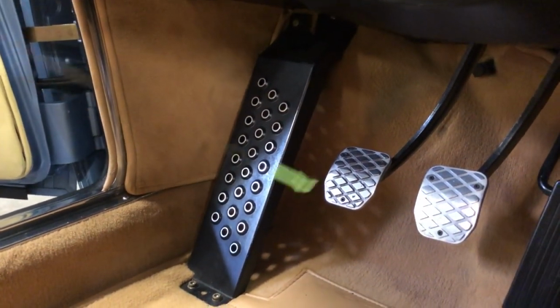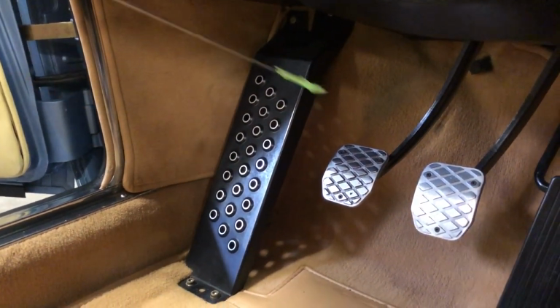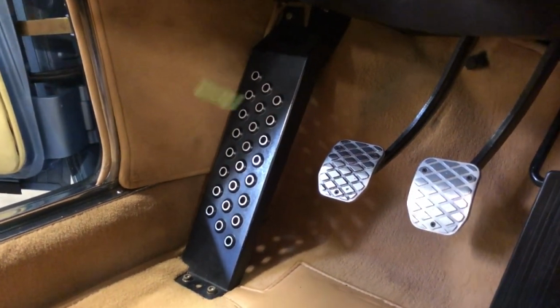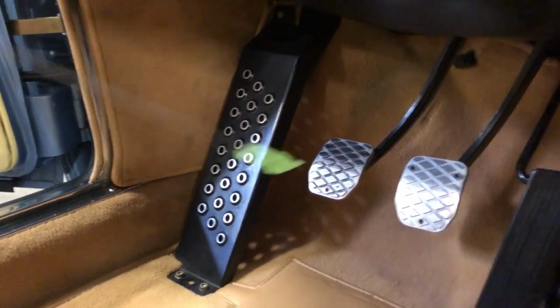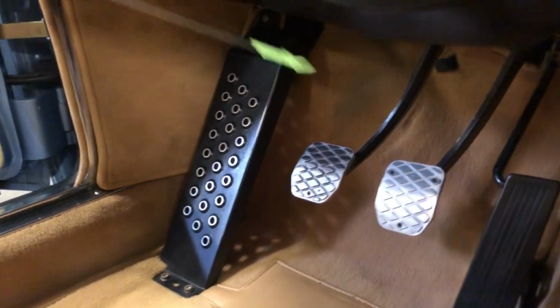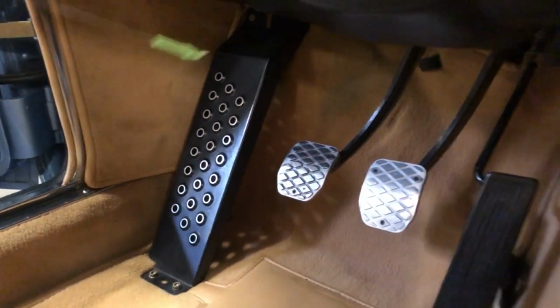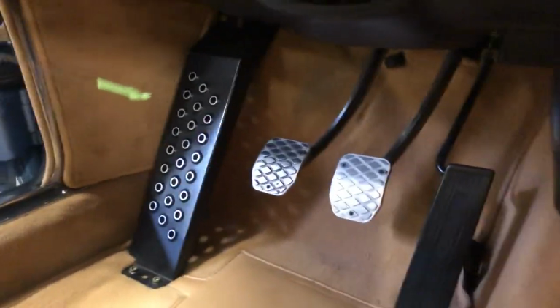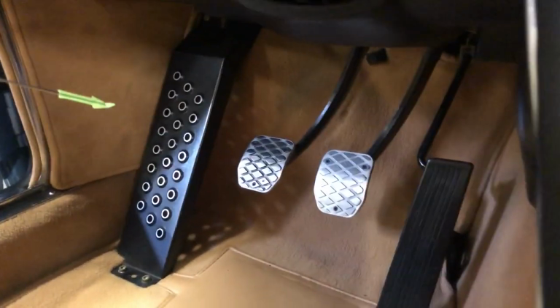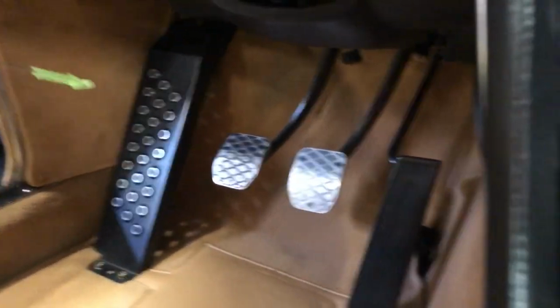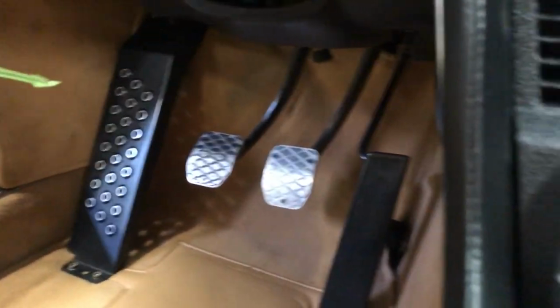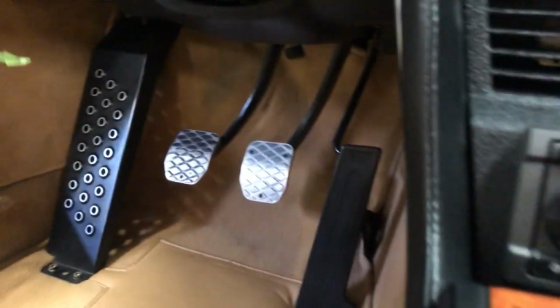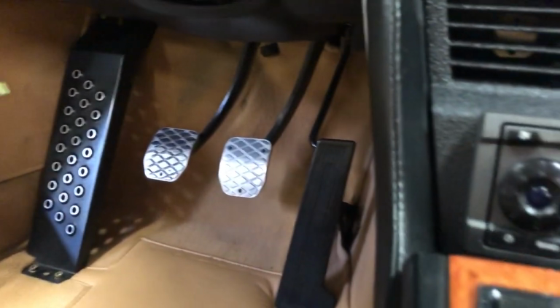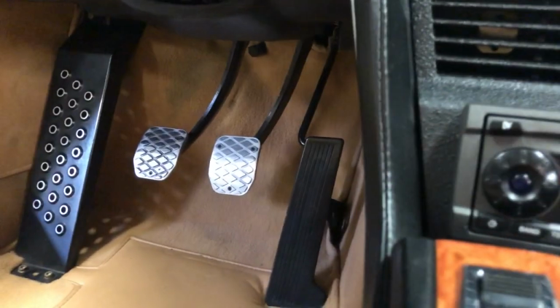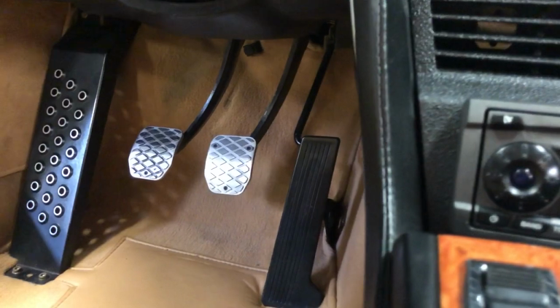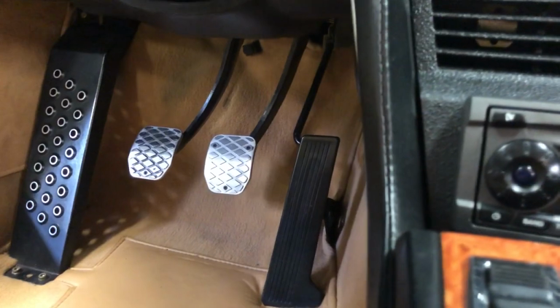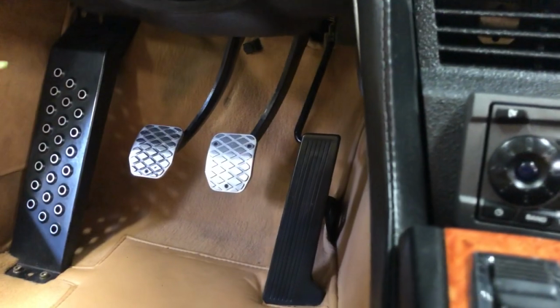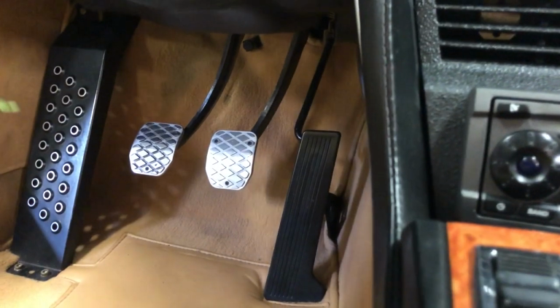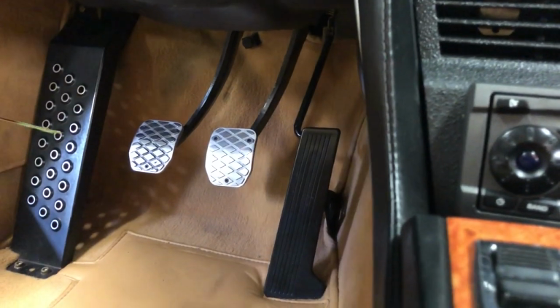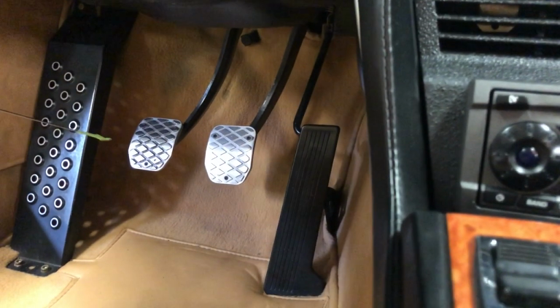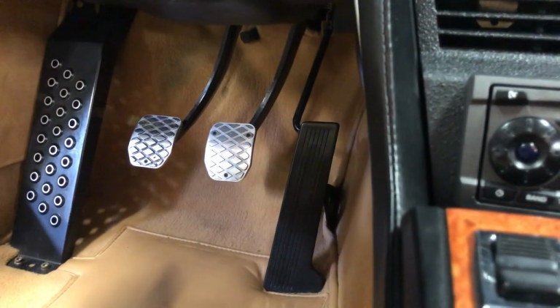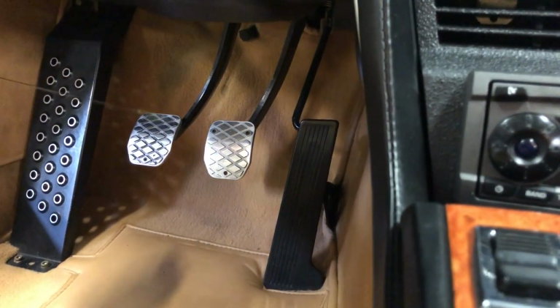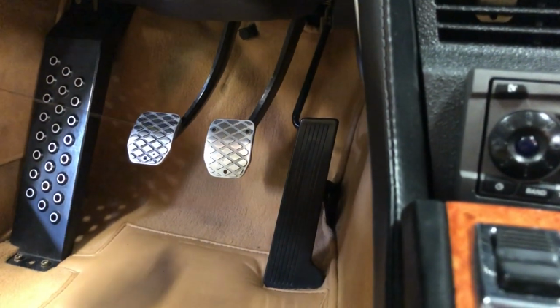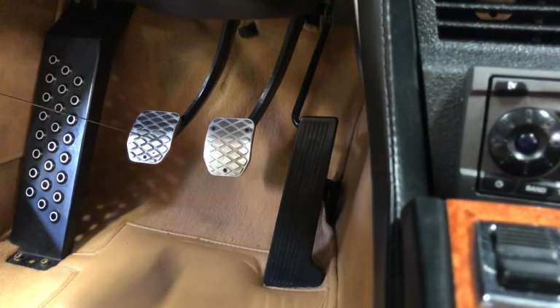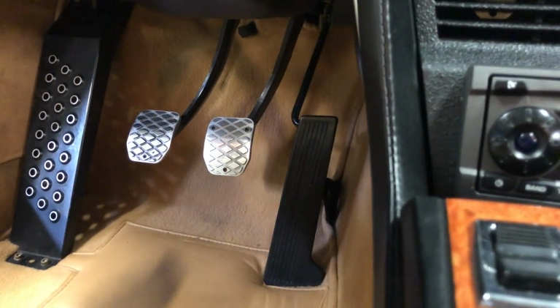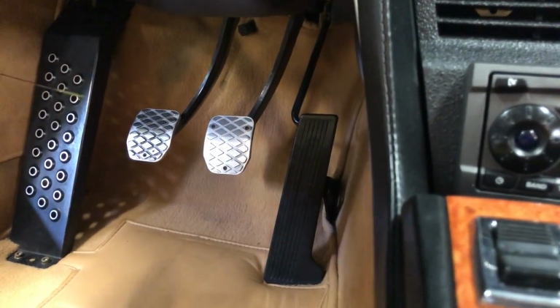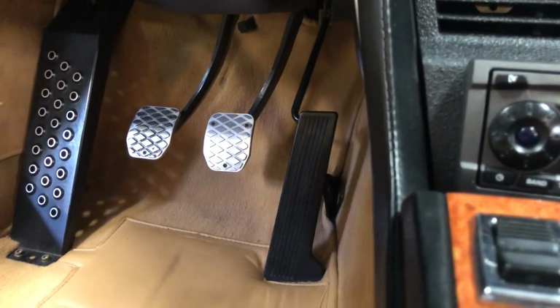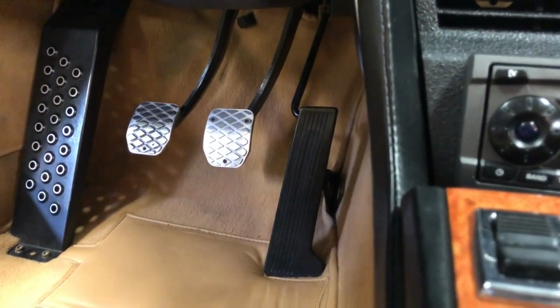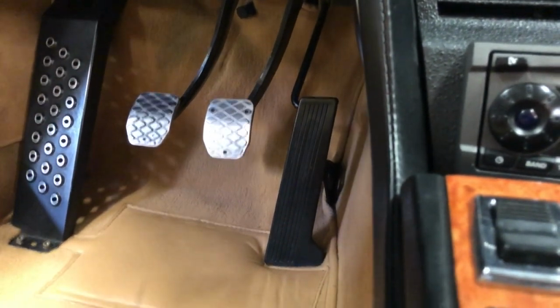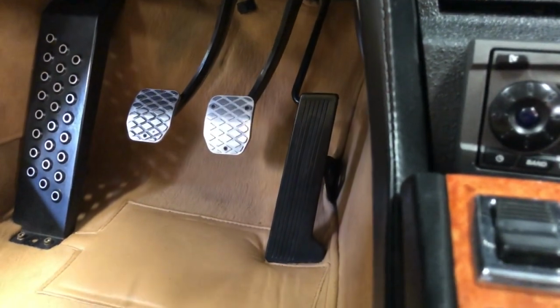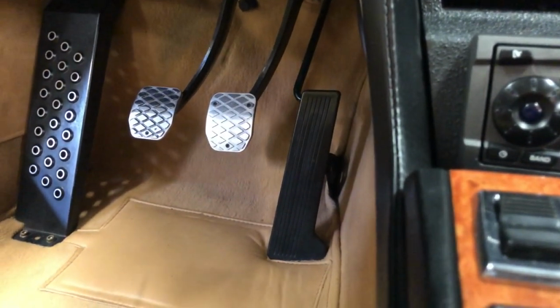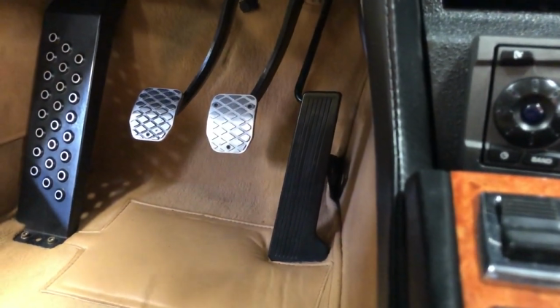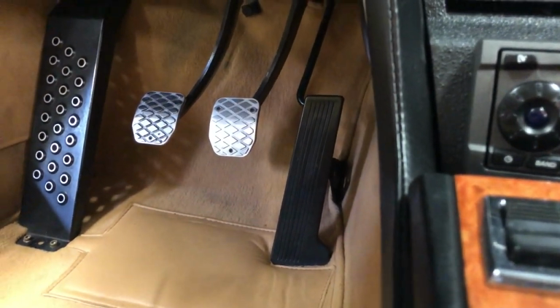That's an original Alpina part. The remainder of the pedal assemblies are bone stock, short of these pedal pads.